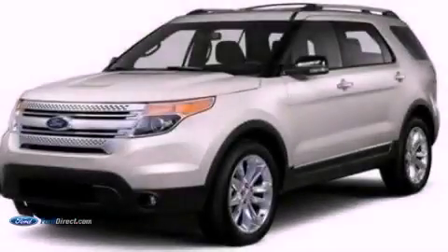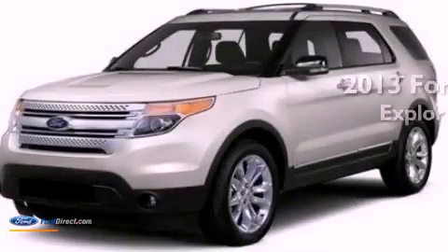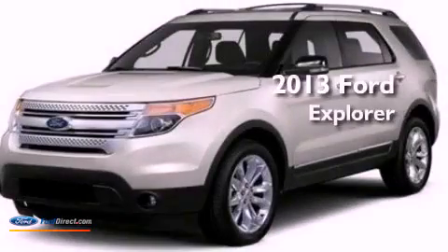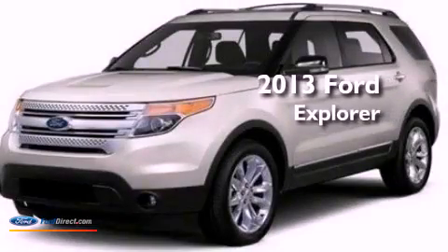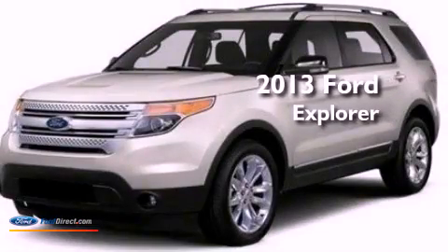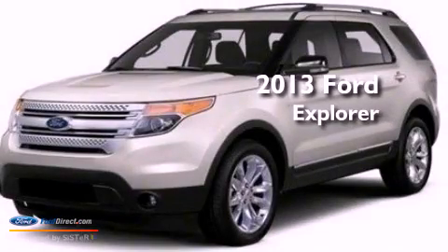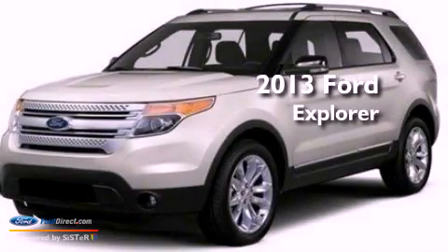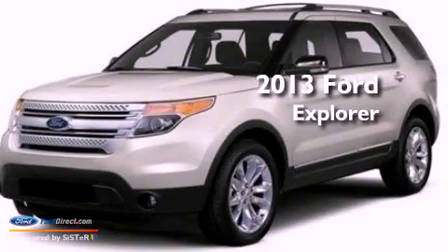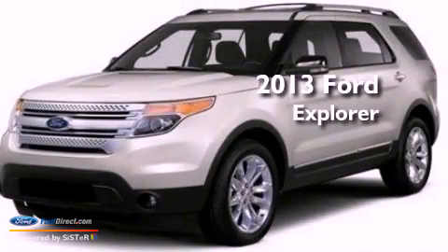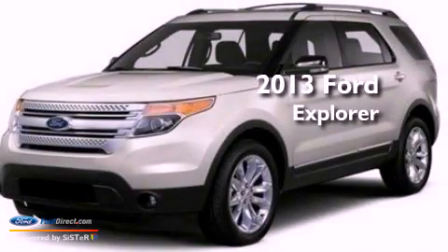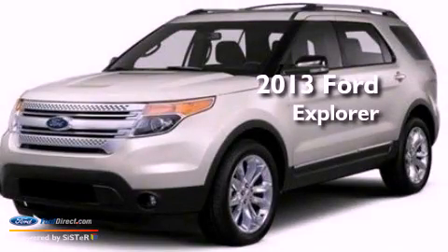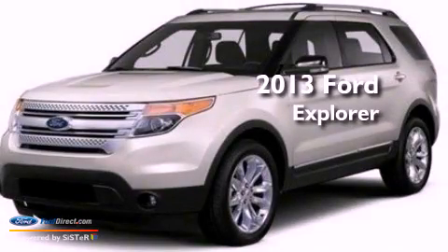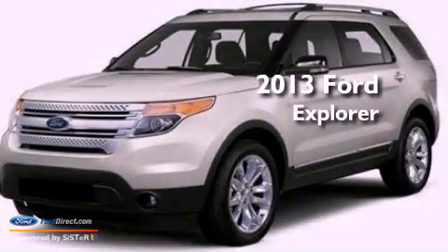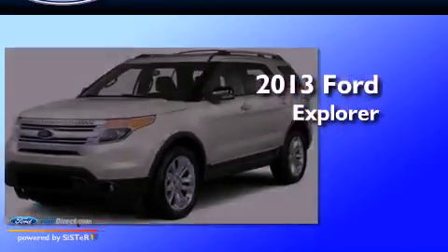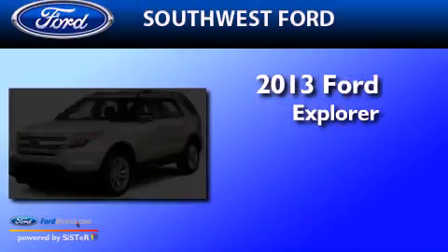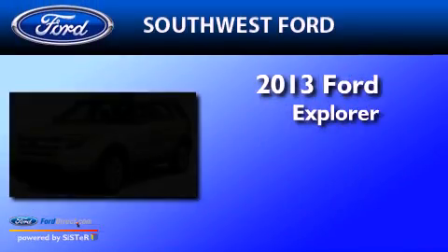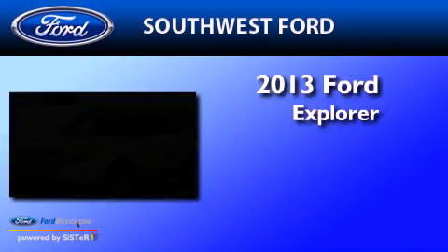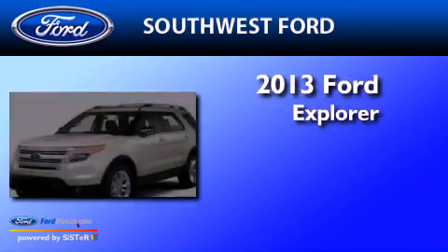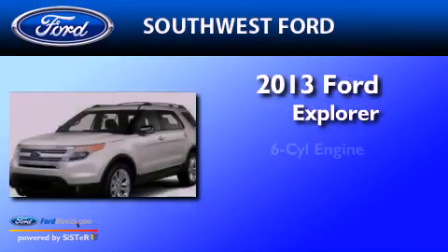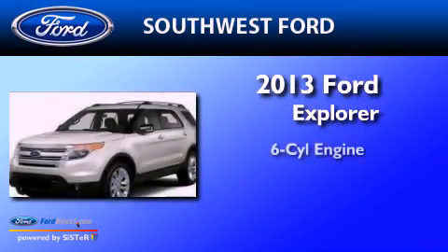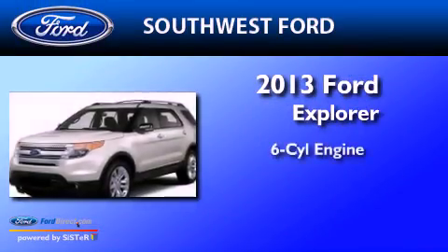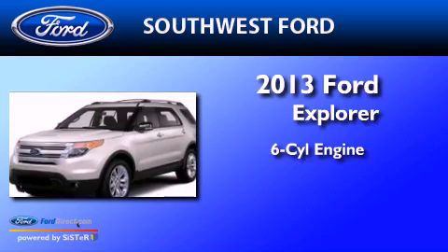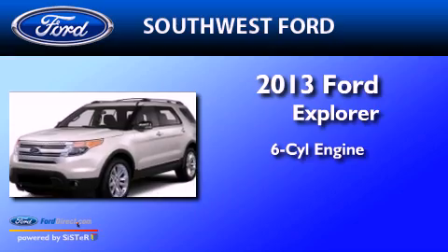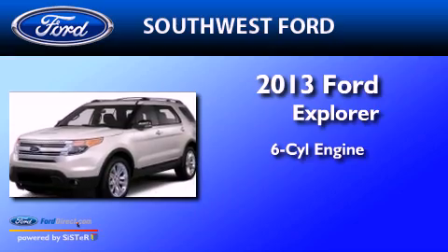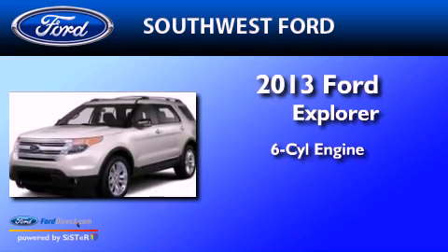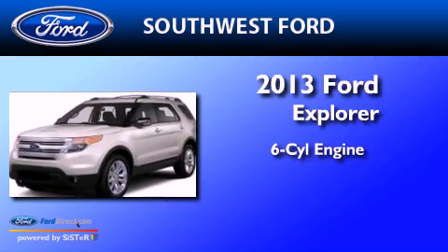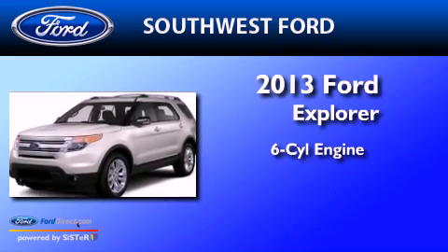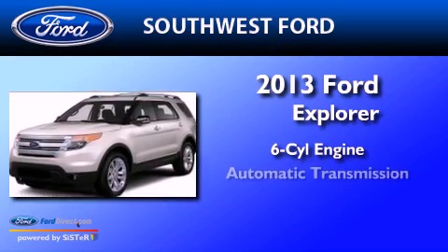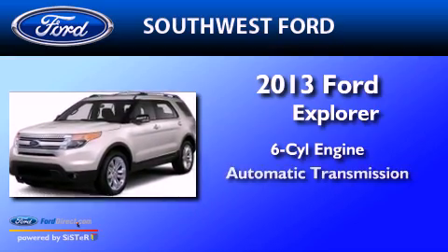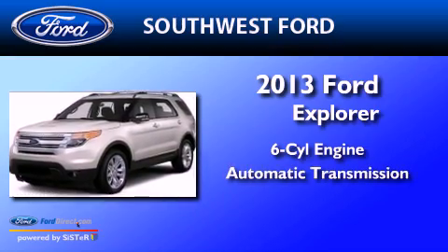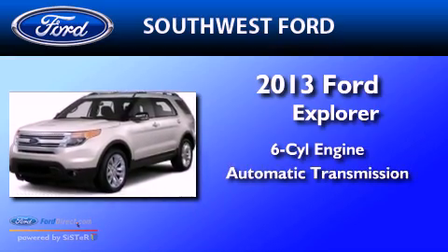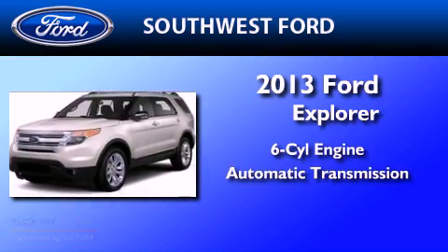This is a brand new 2013 Ford Explorer. It features a six-cylinder engine and an automatic transmission.